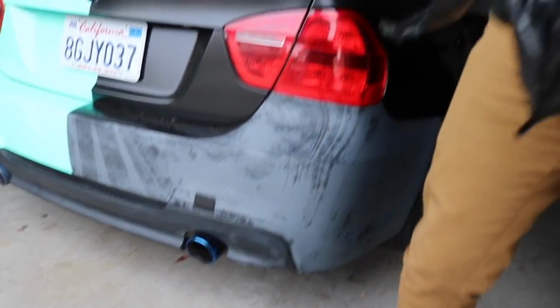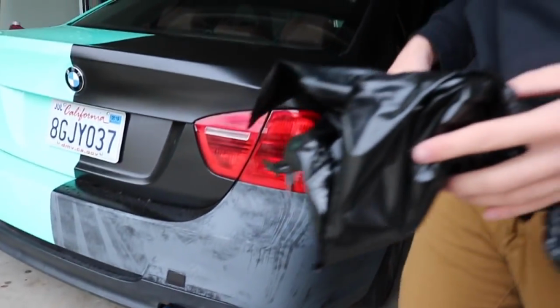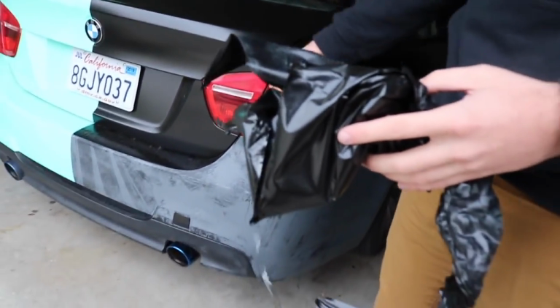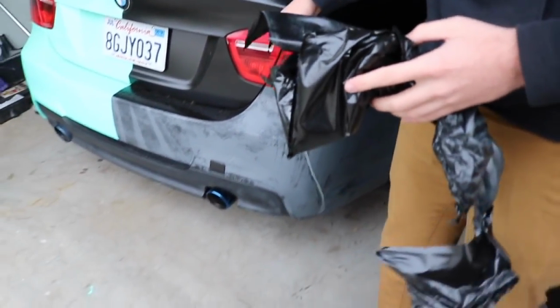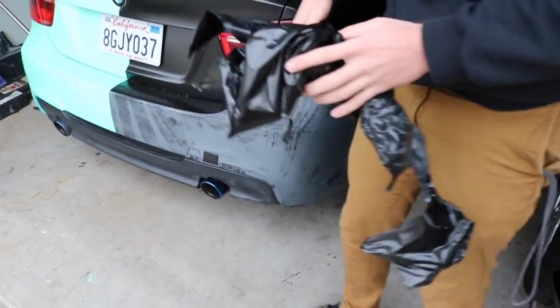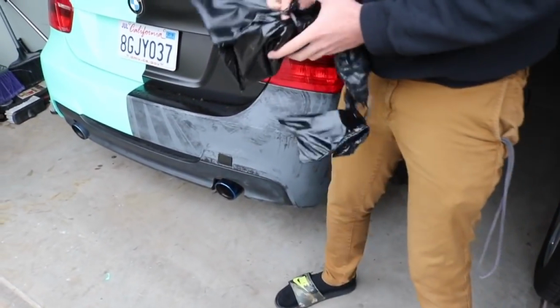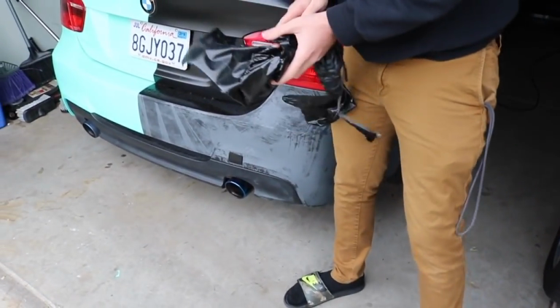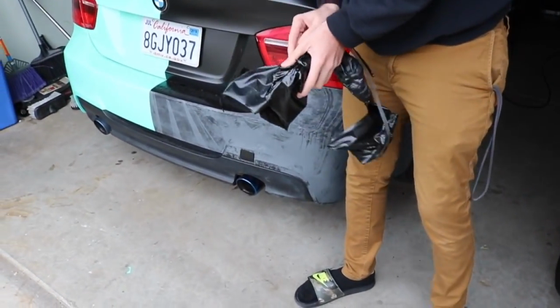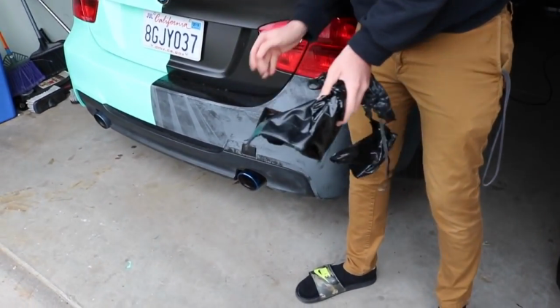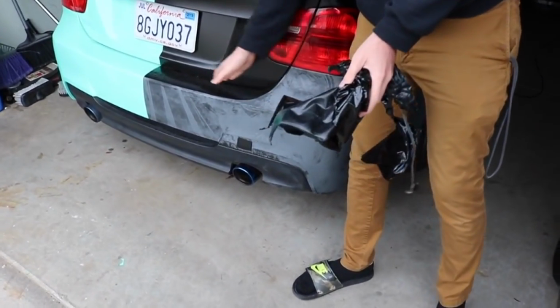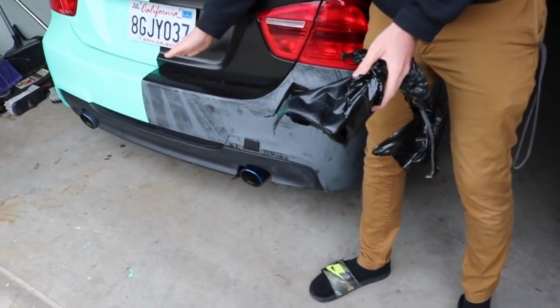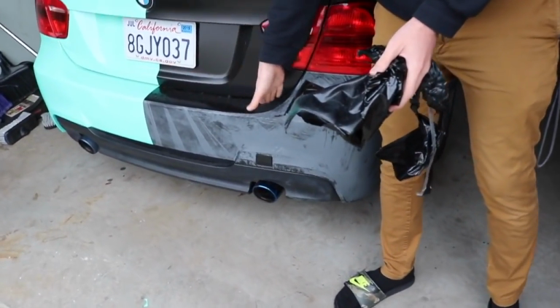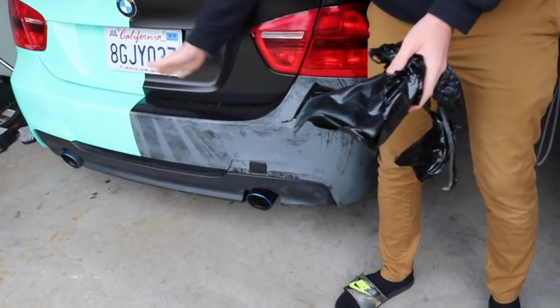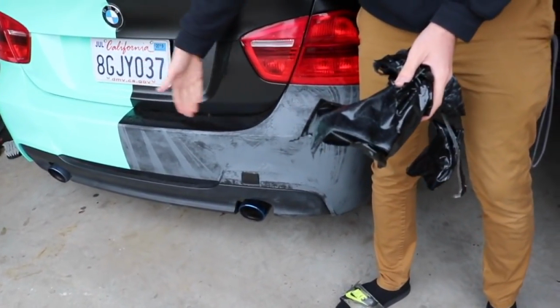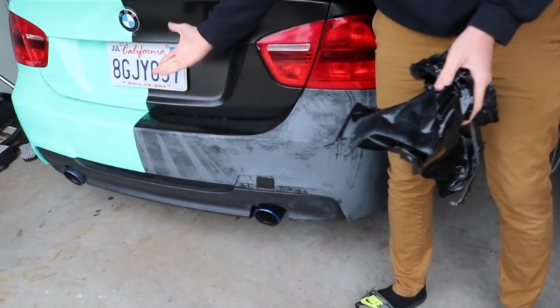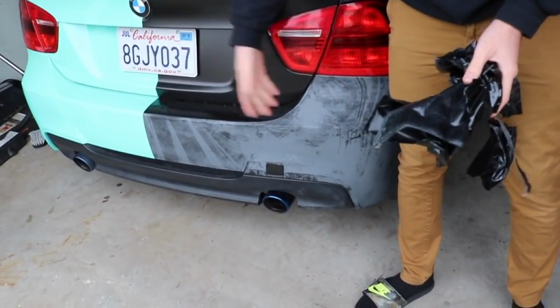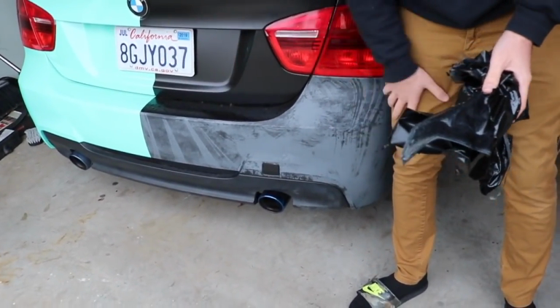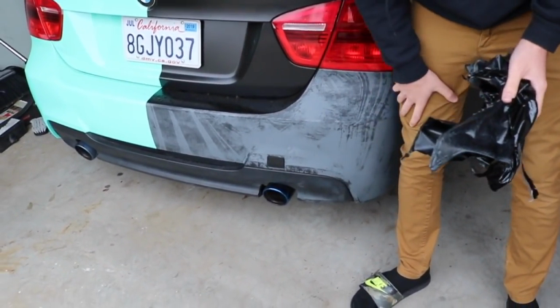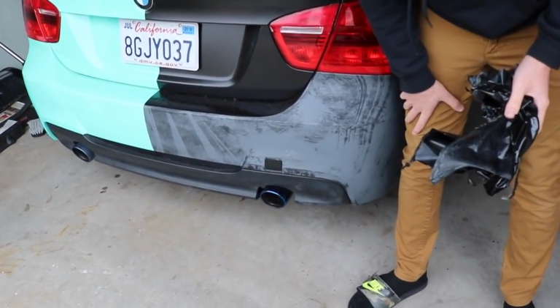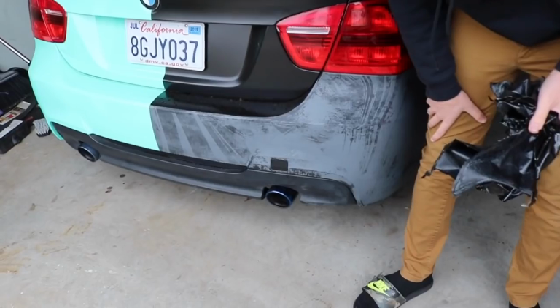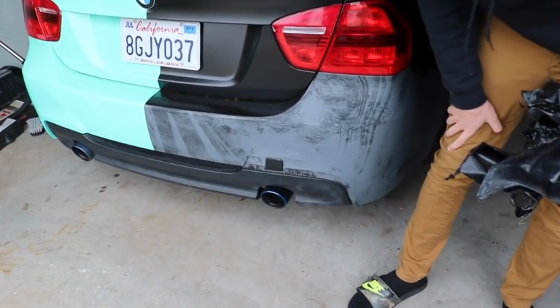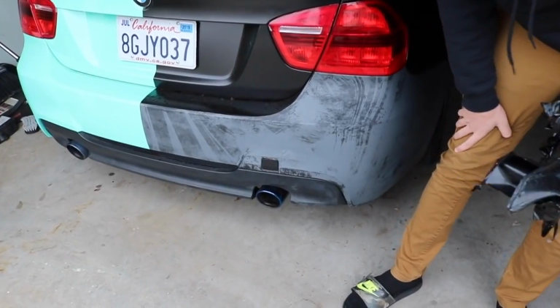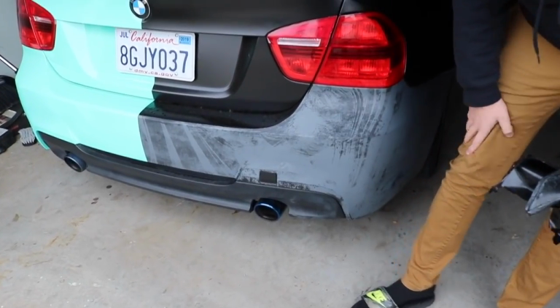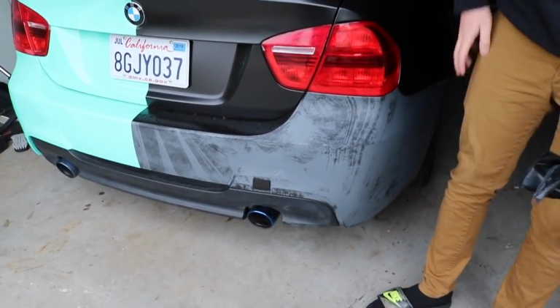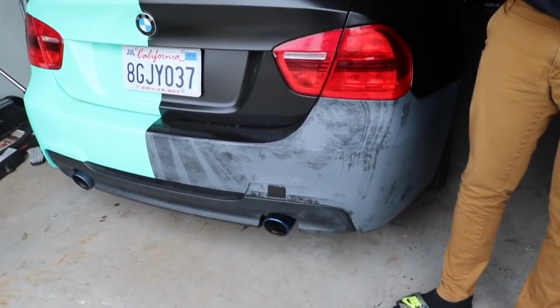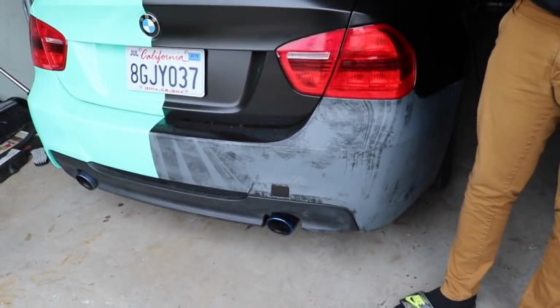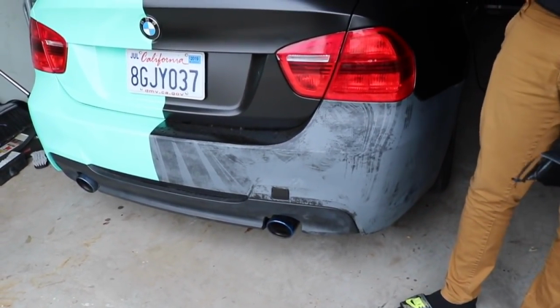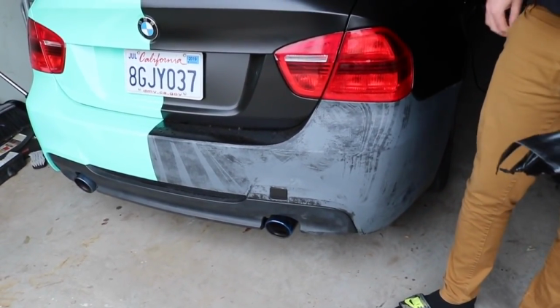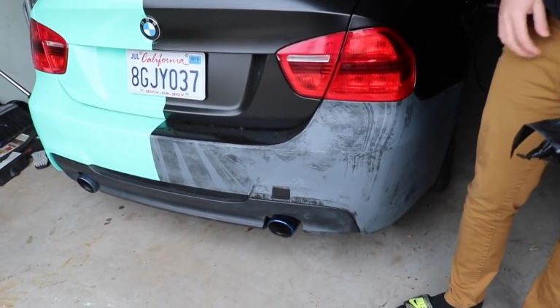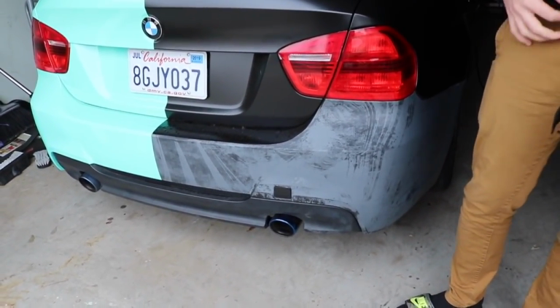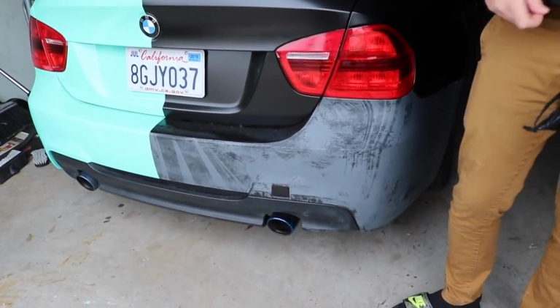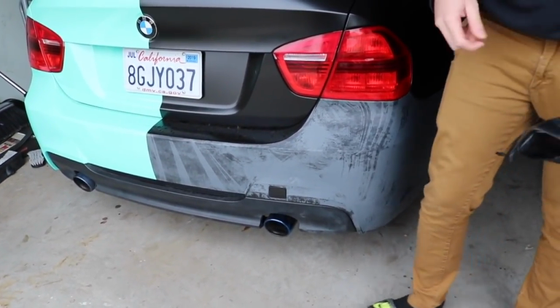I'm going to leave that overlay part on because it honestly has no problem — I'm going to do it regardless. But that is one ugly looking bumper.